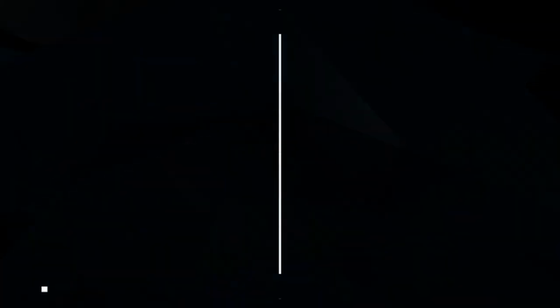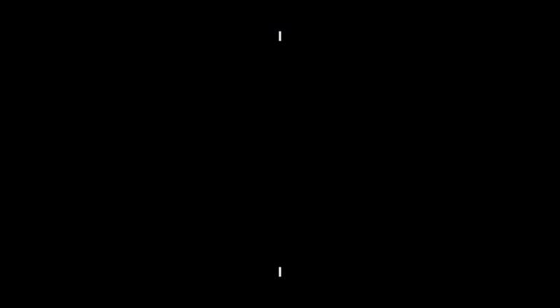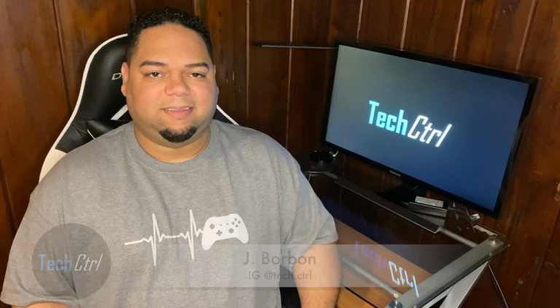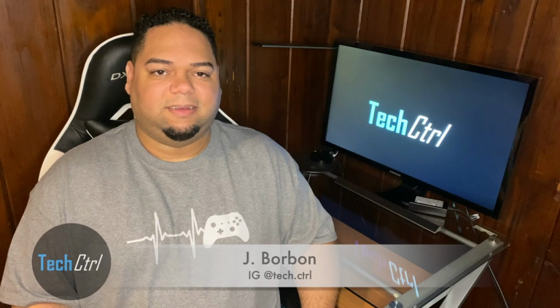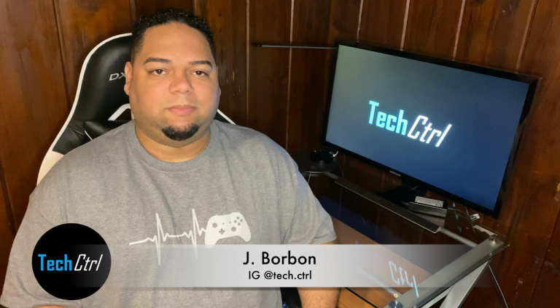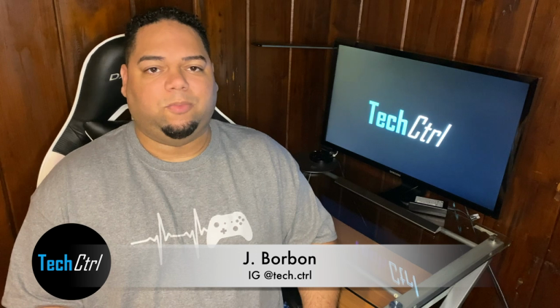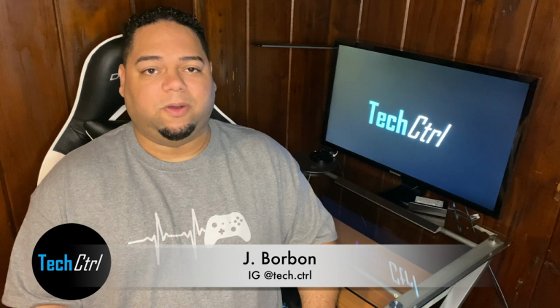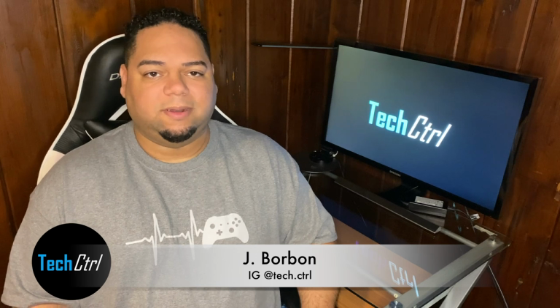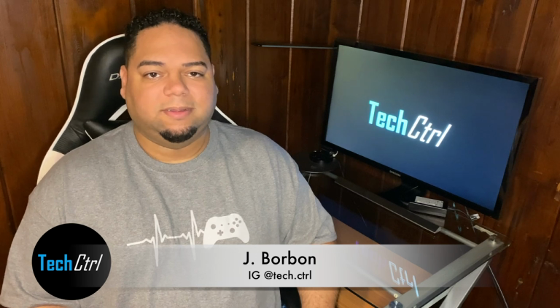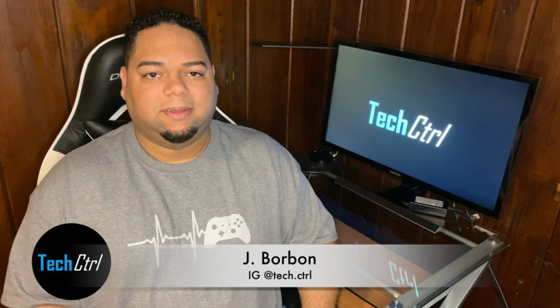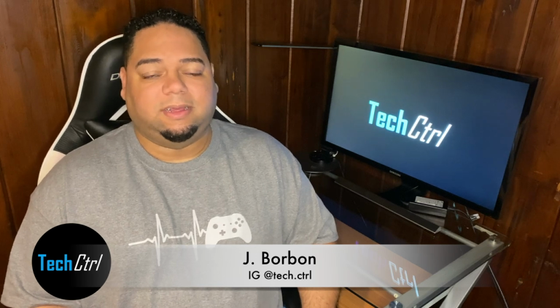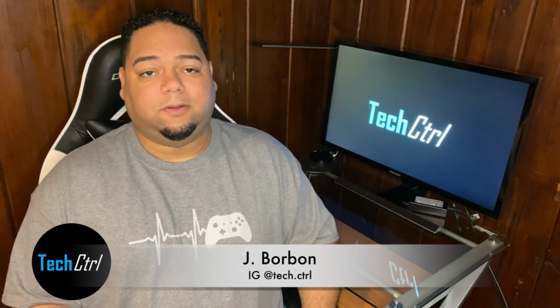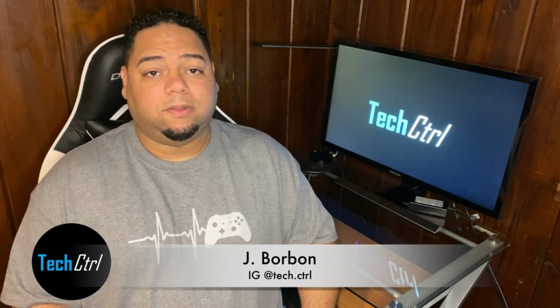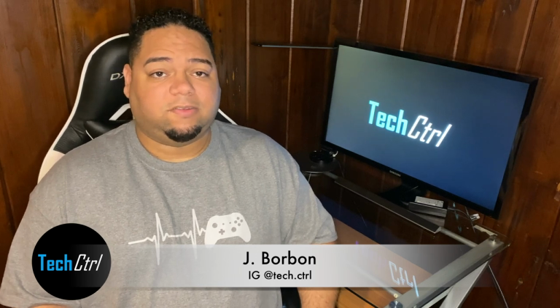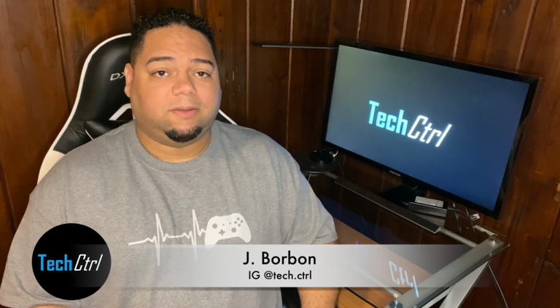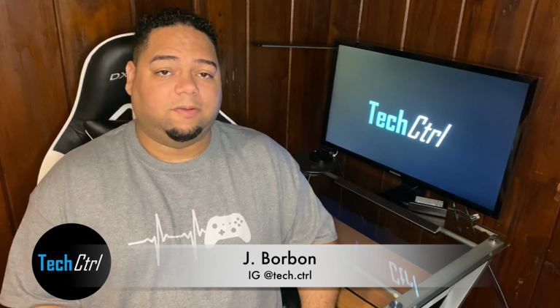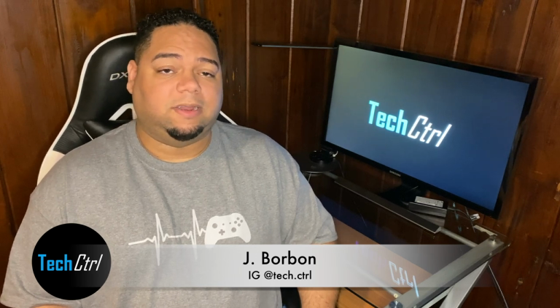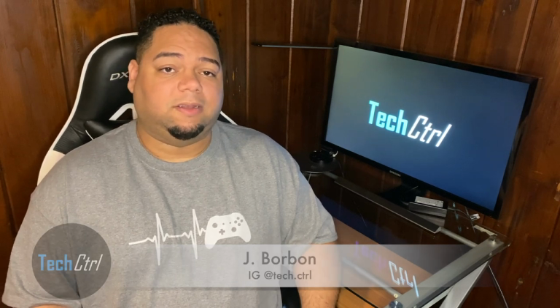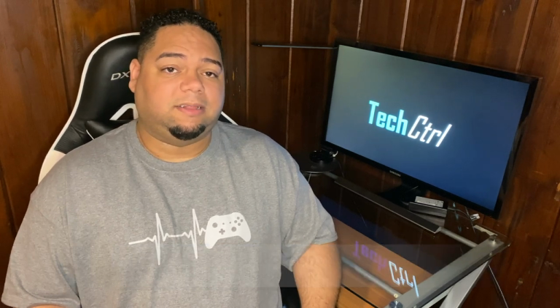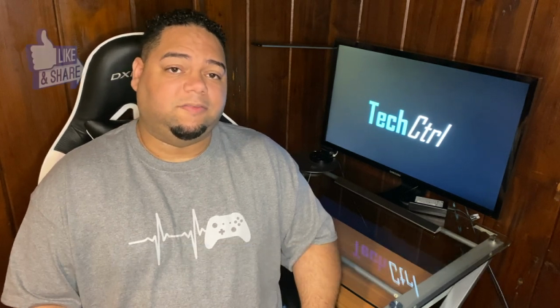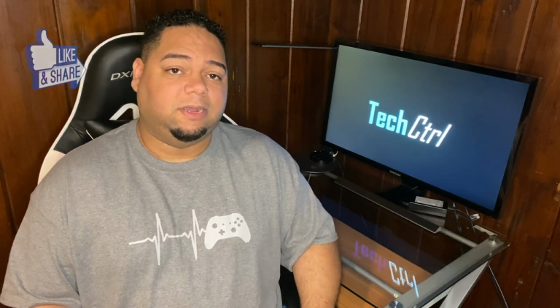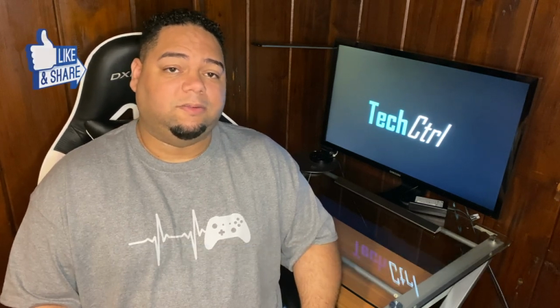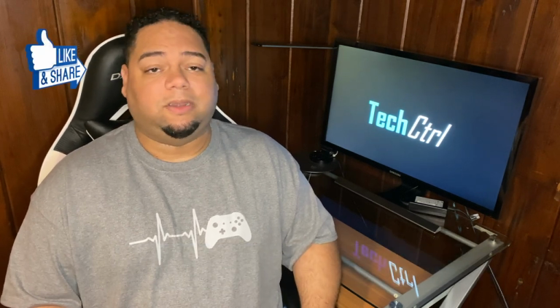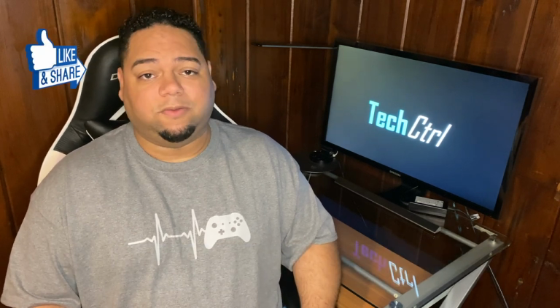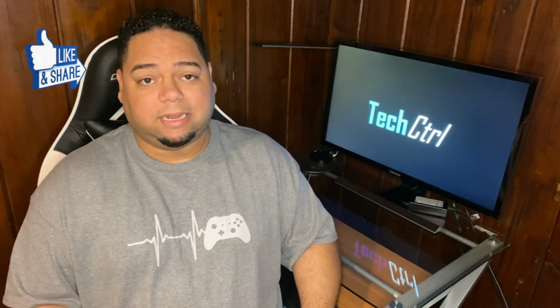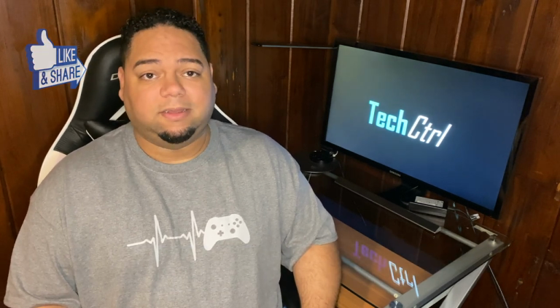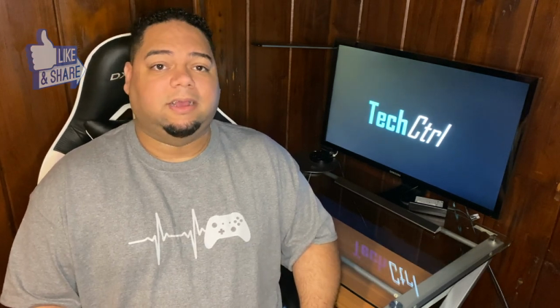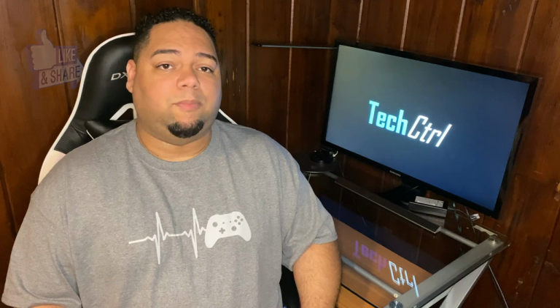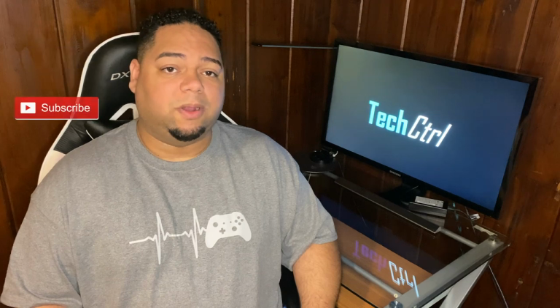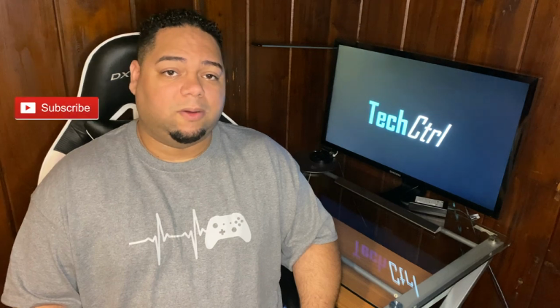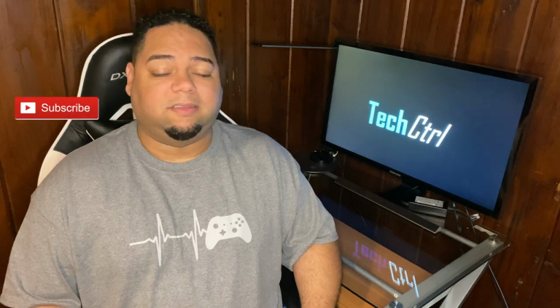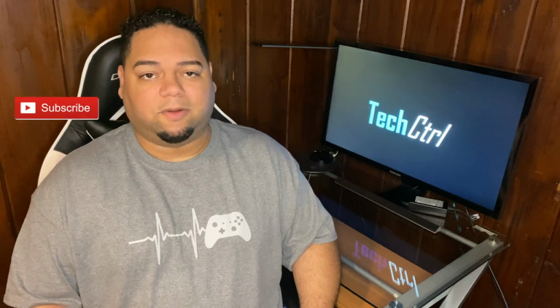Hey guys, I'm Jay Borbone. If you're new to this channel, don't forget to like this video, share with a friend, comment below and subscribe.